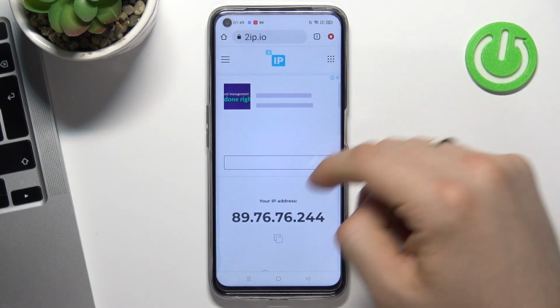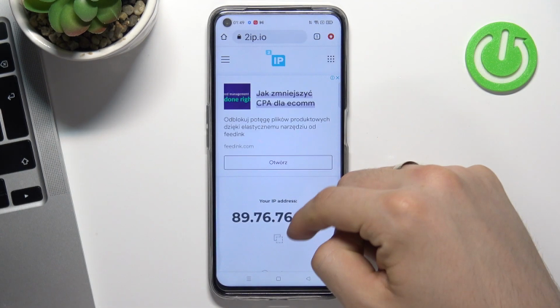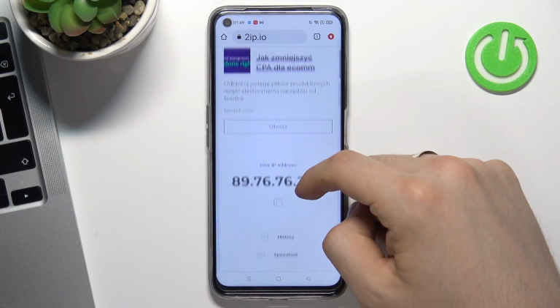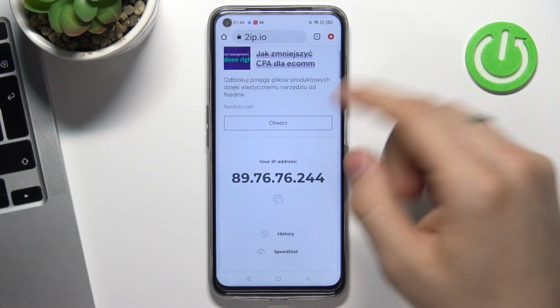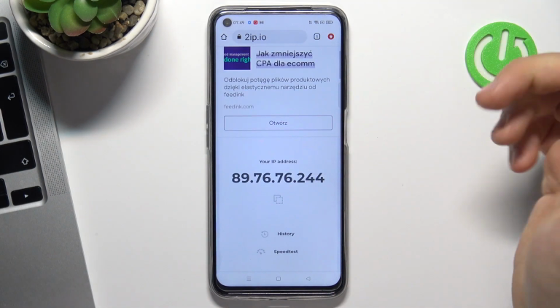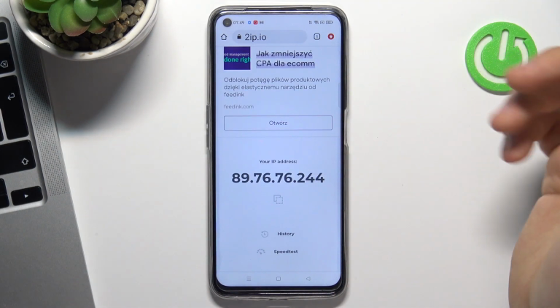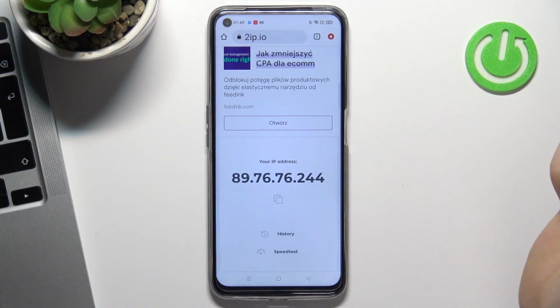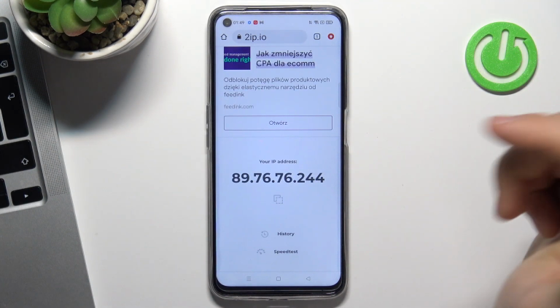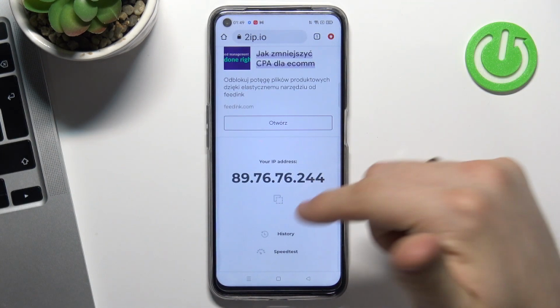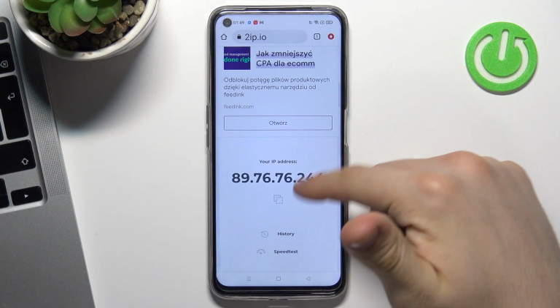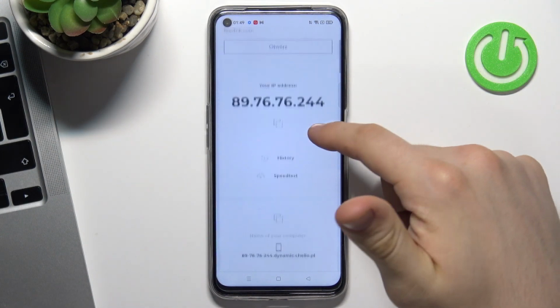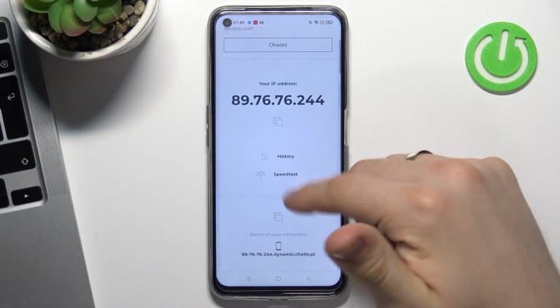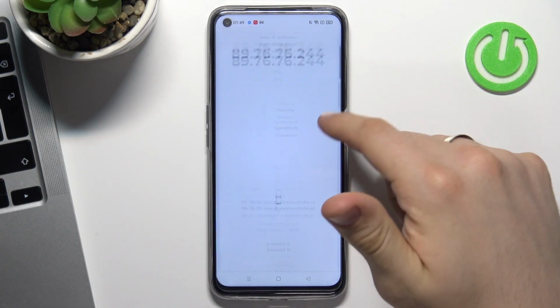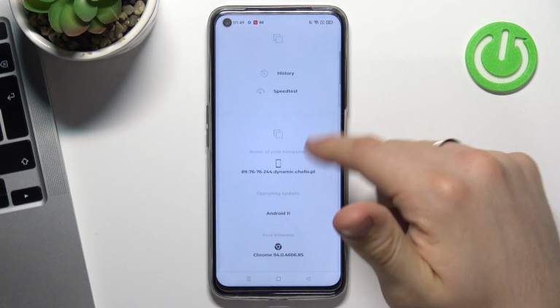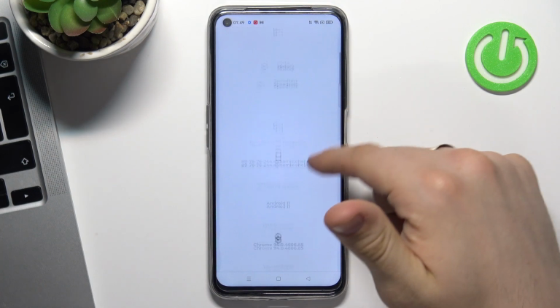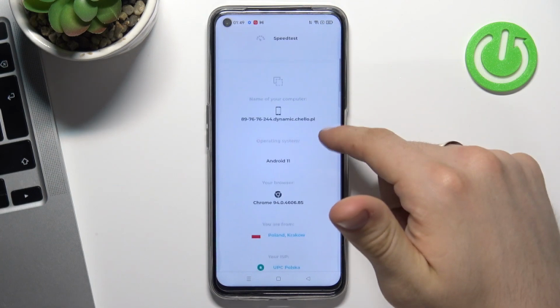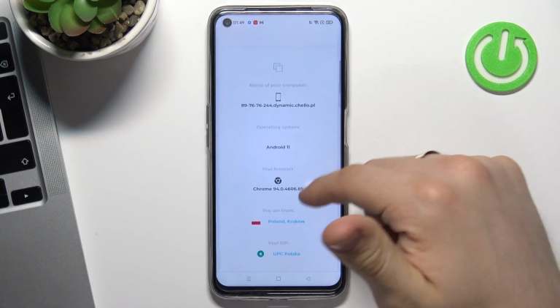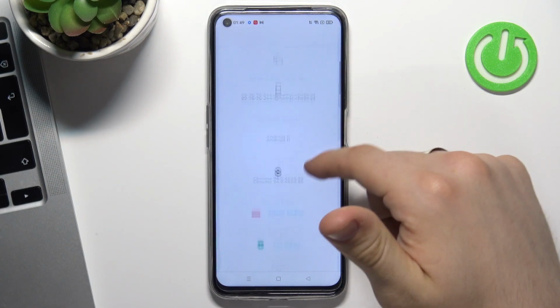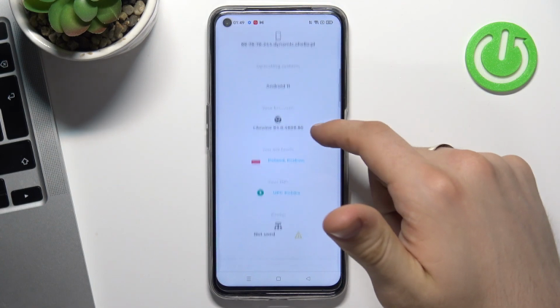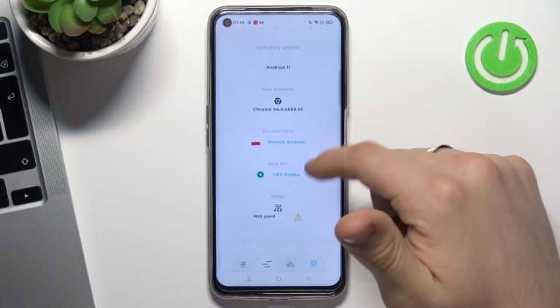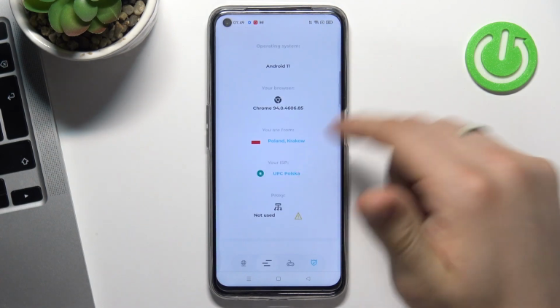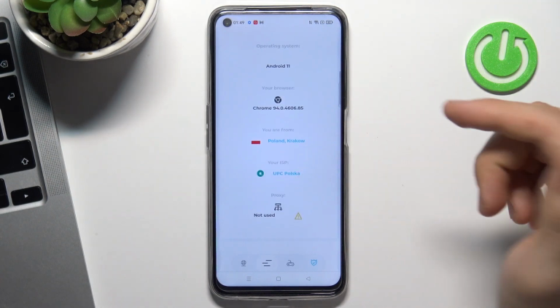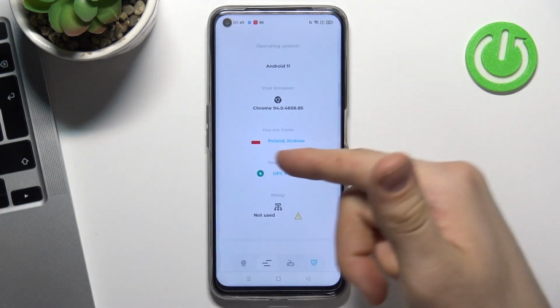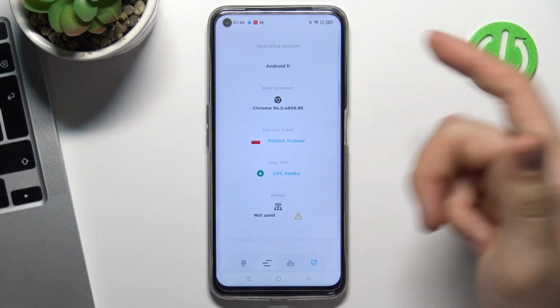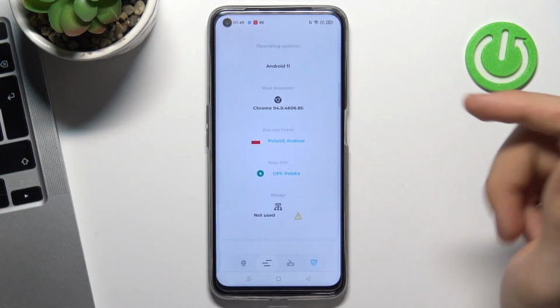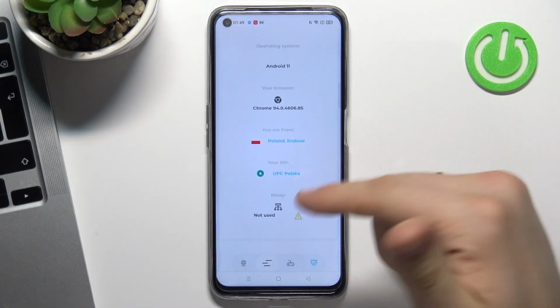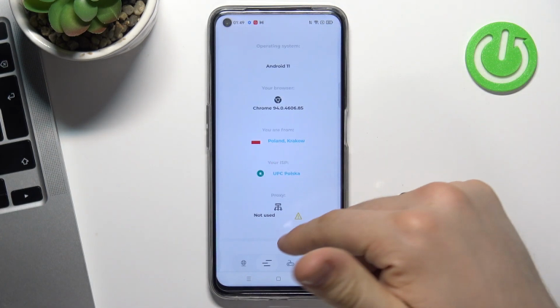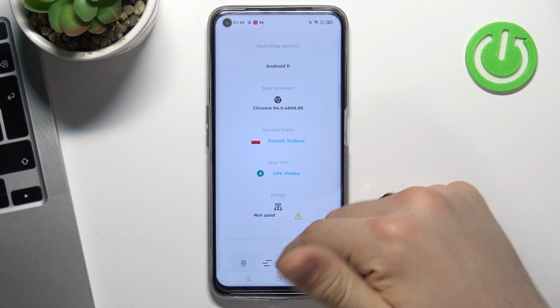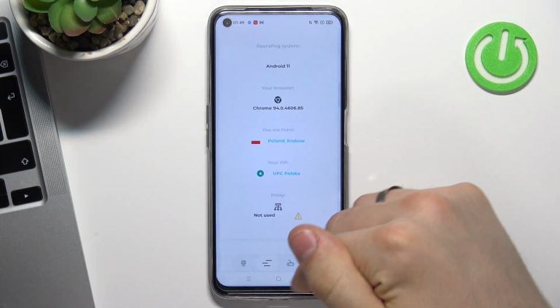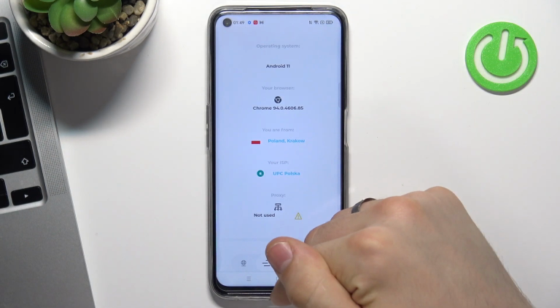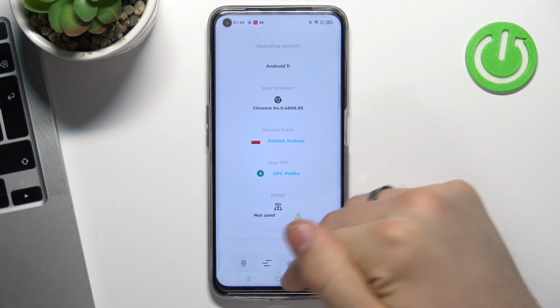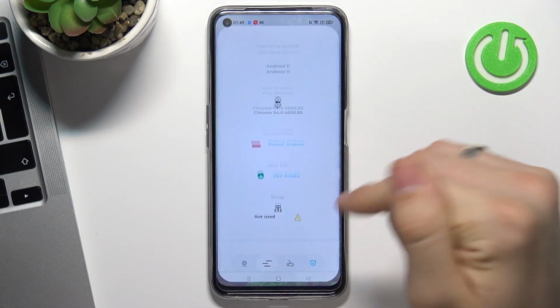Cool. Thanks to this website, we can see how websites see our location. In my case it's Poland, Krakow, and it's true.